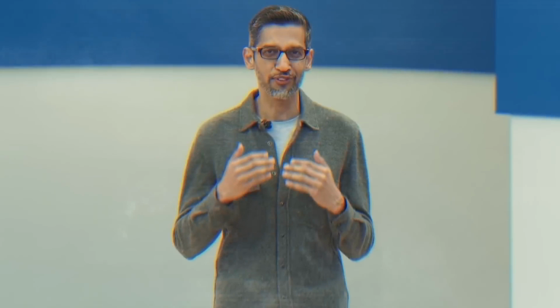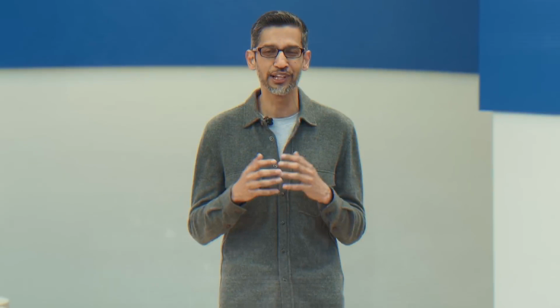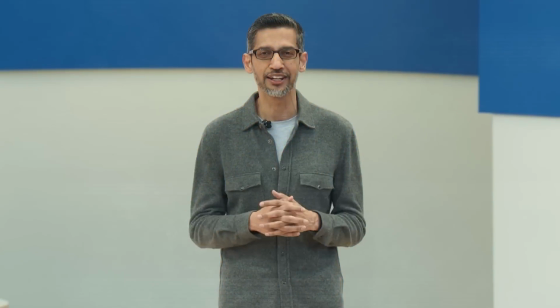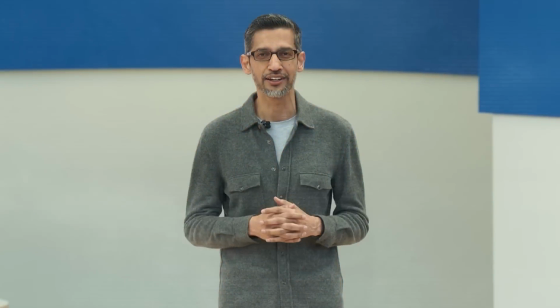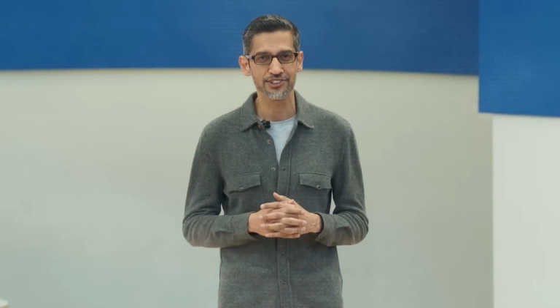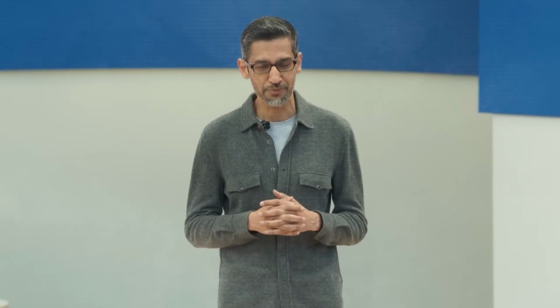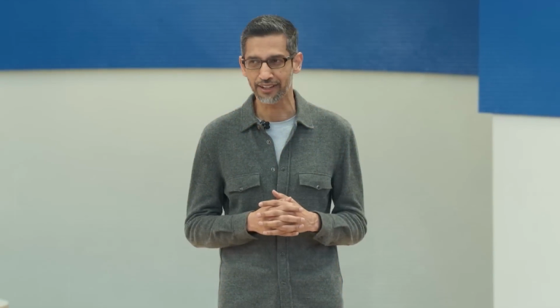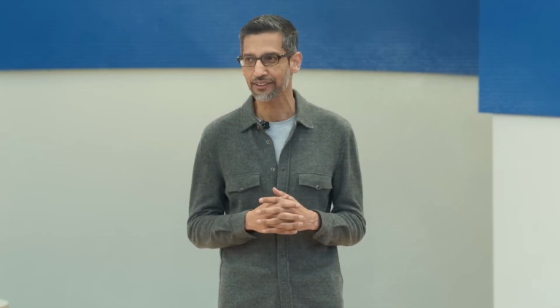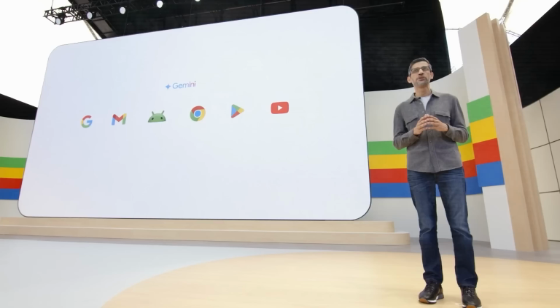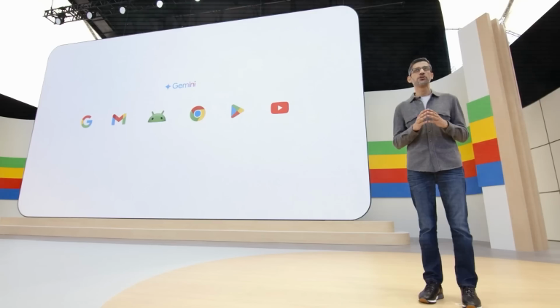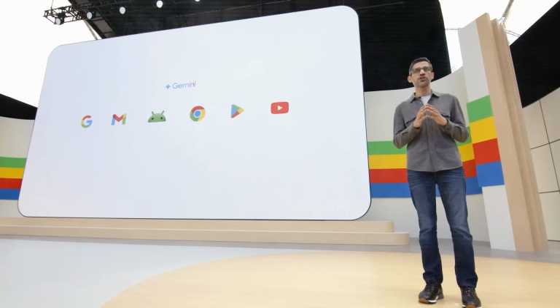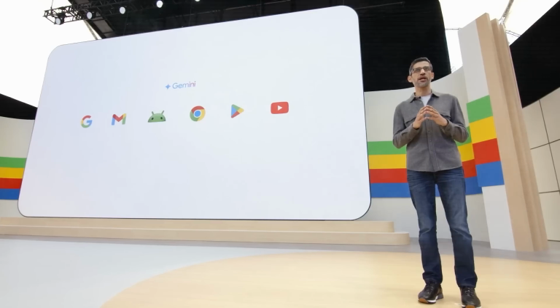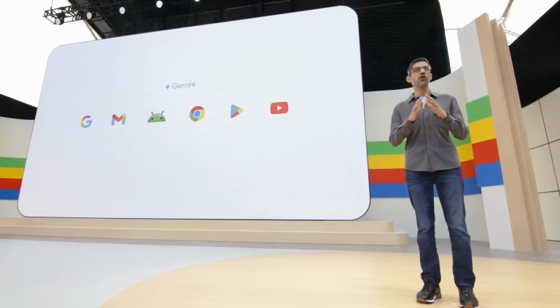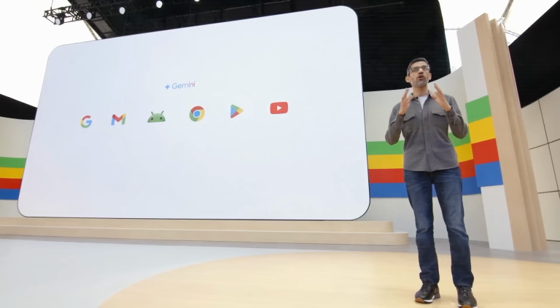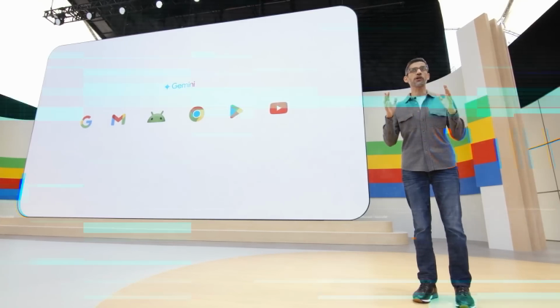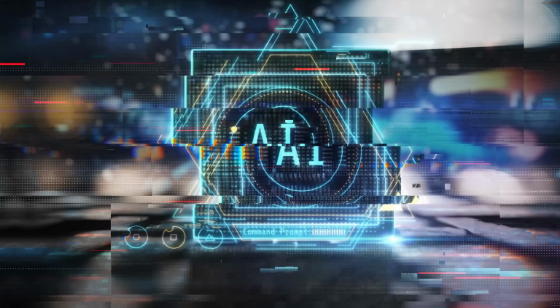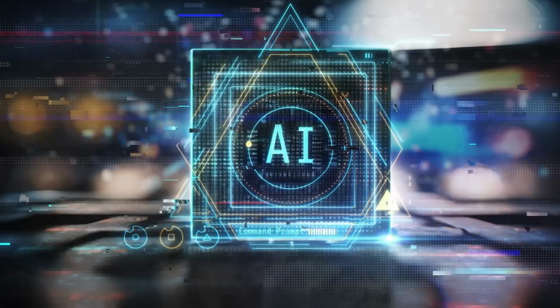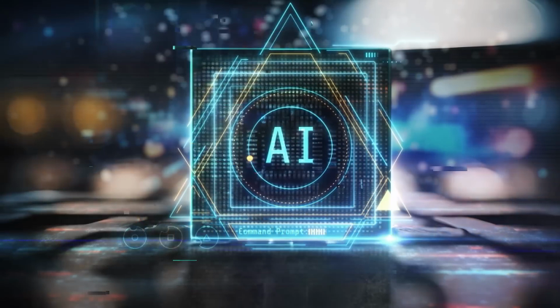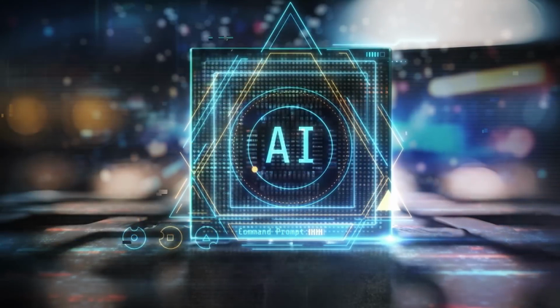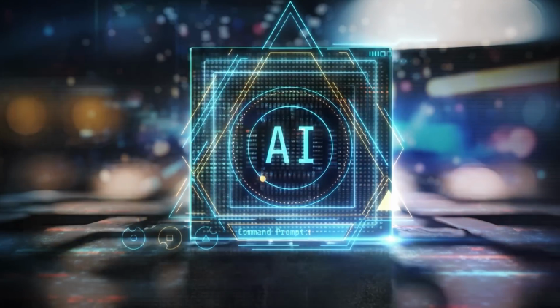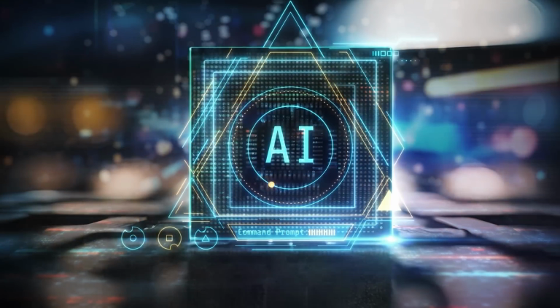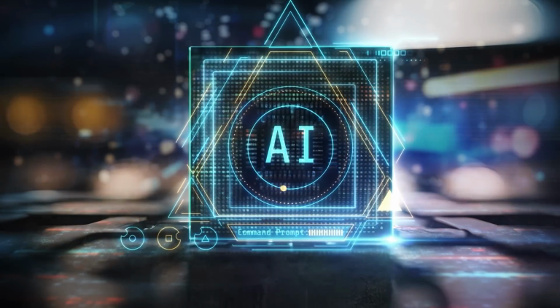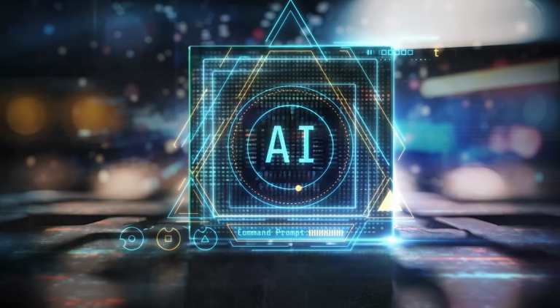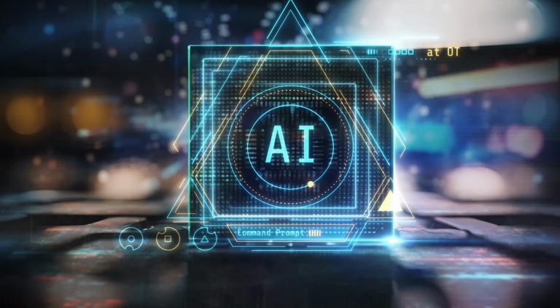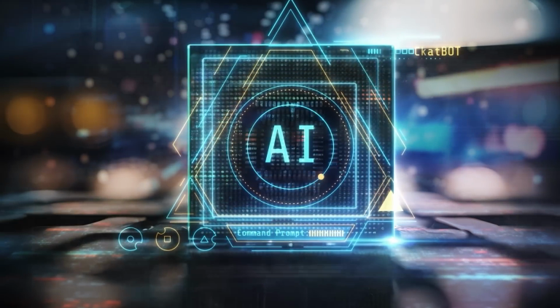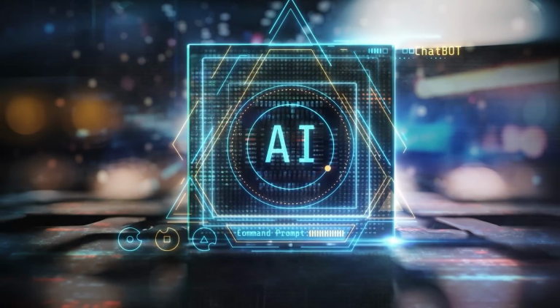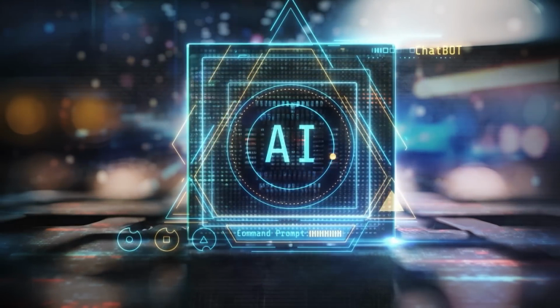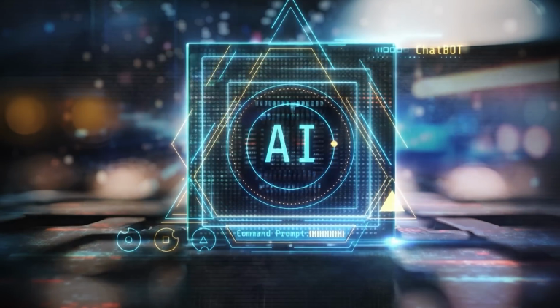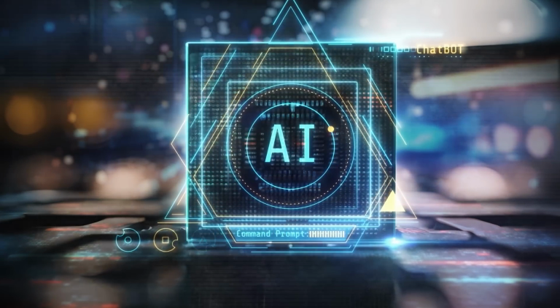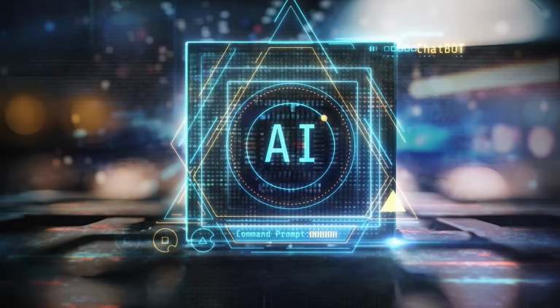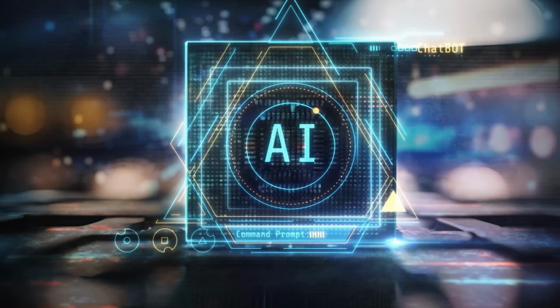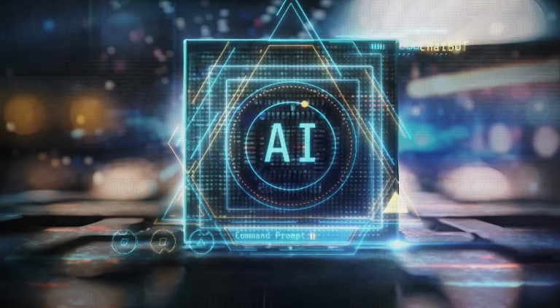Sundar Pichai and his team came out swinging with a bunch of new updates, mostly AI-related because, let's be real, AI is where it's at right now.